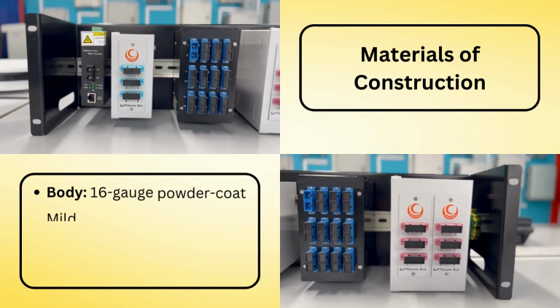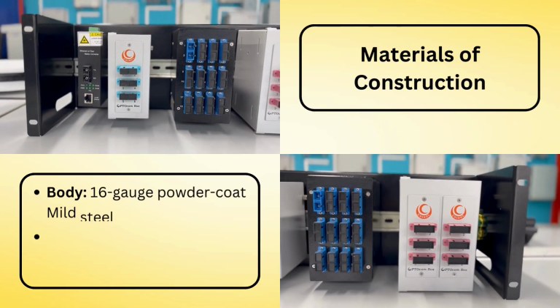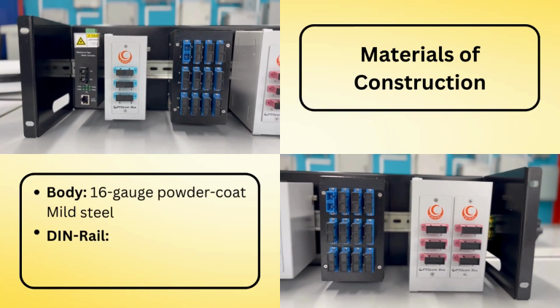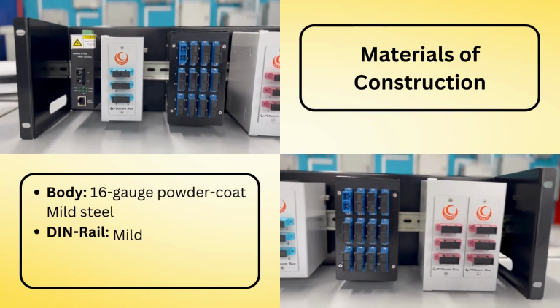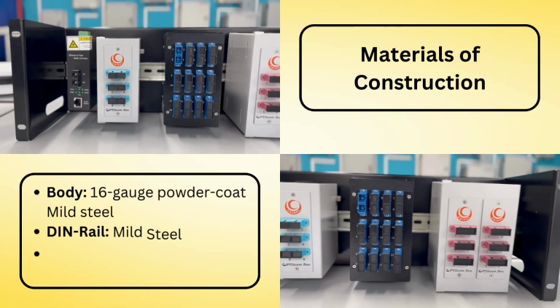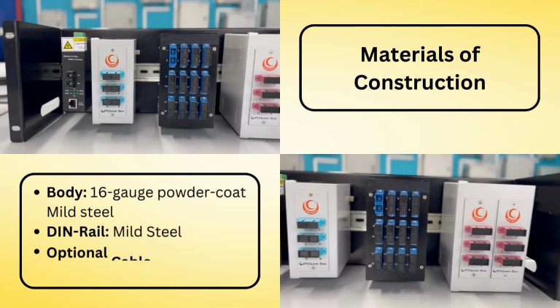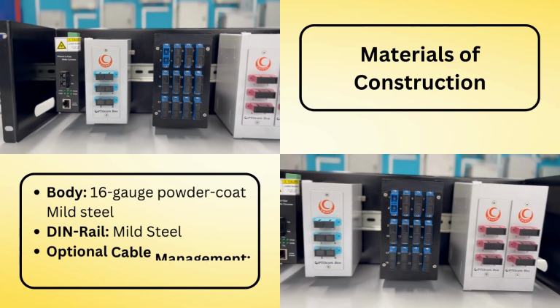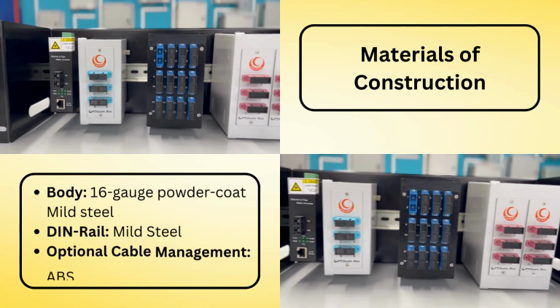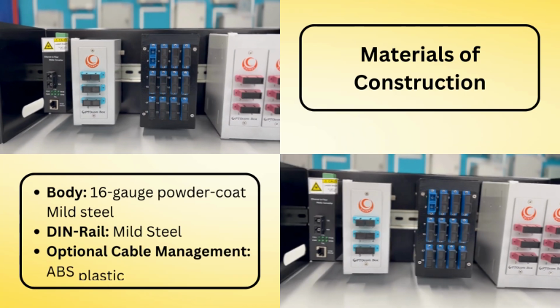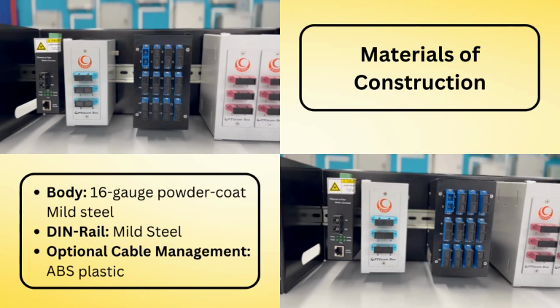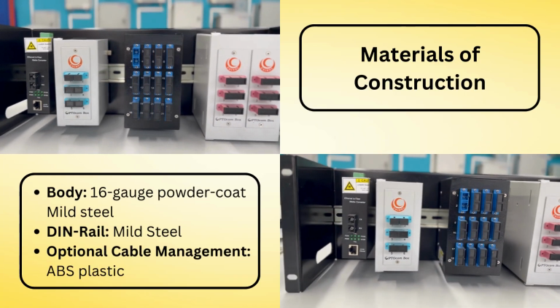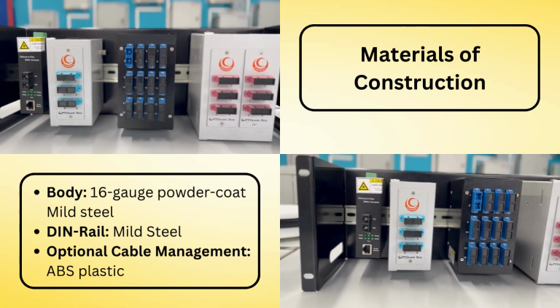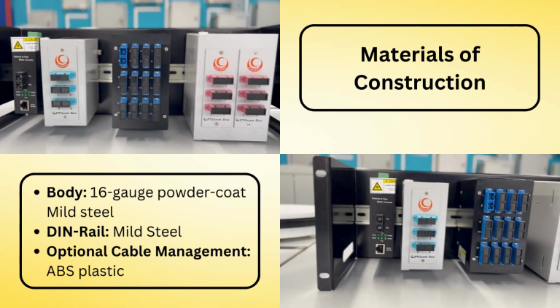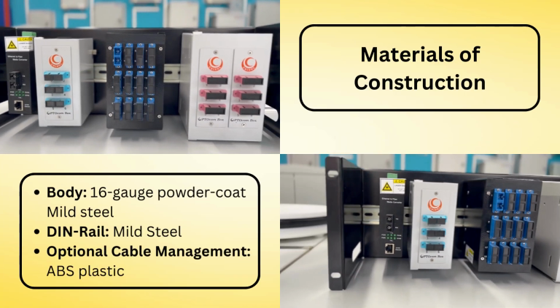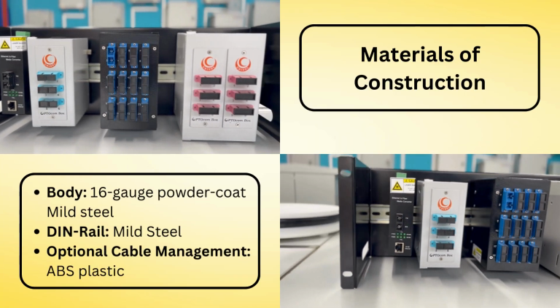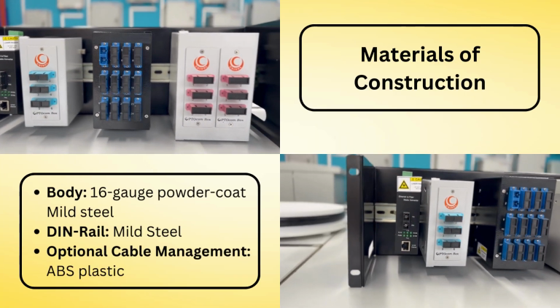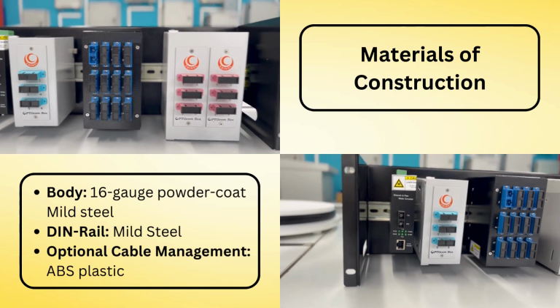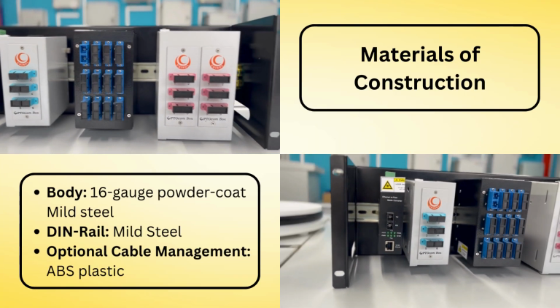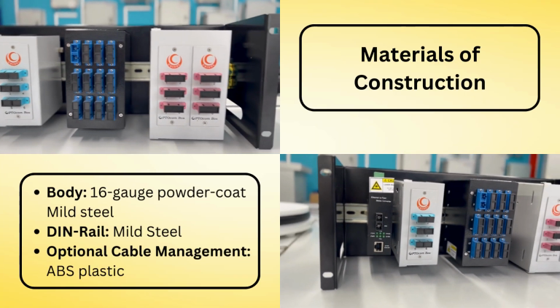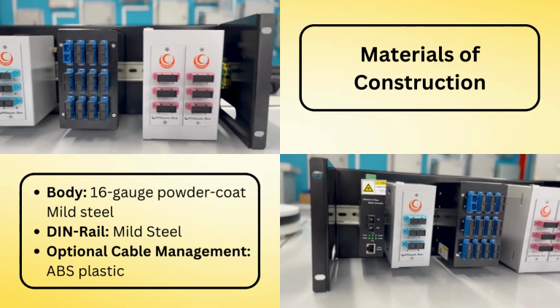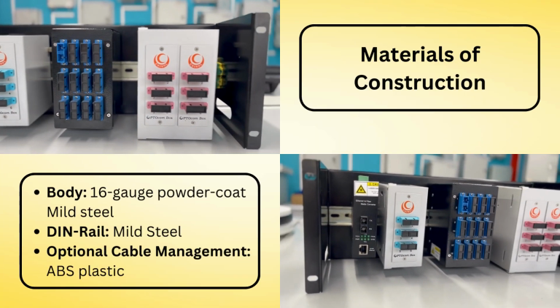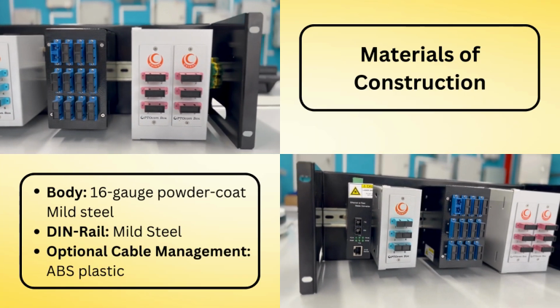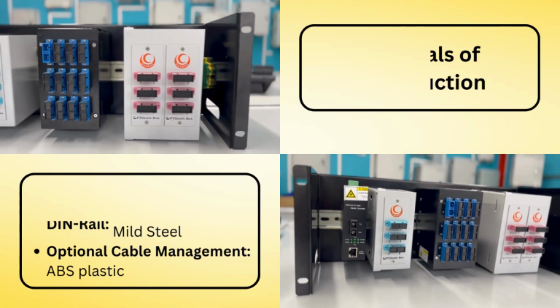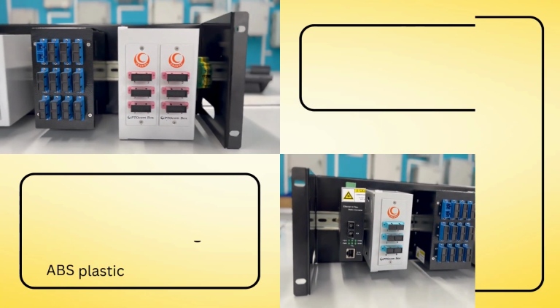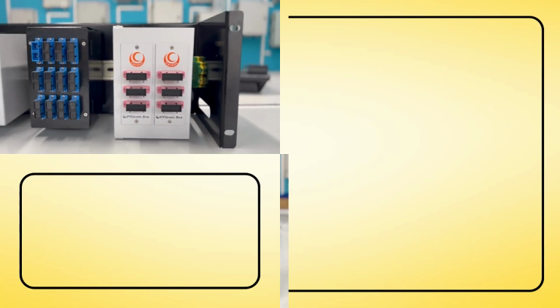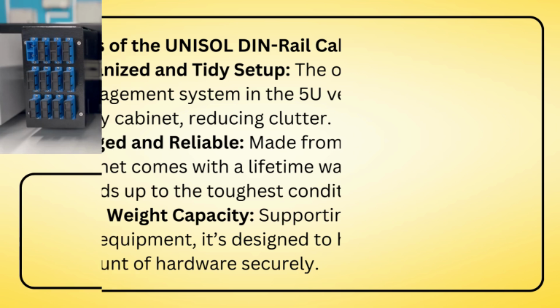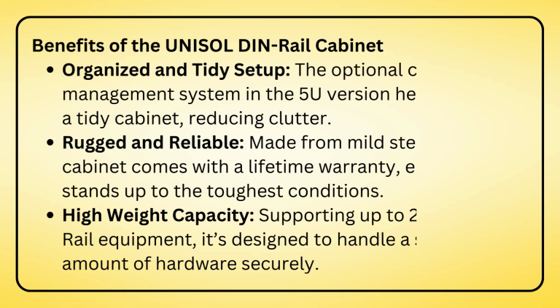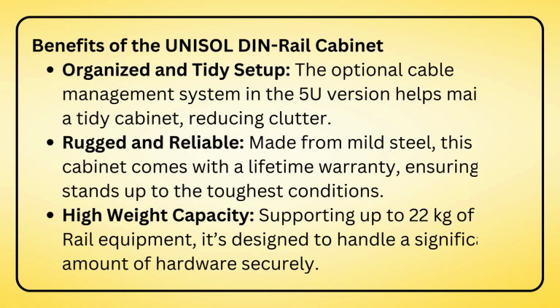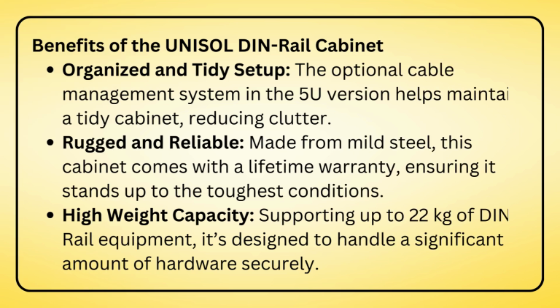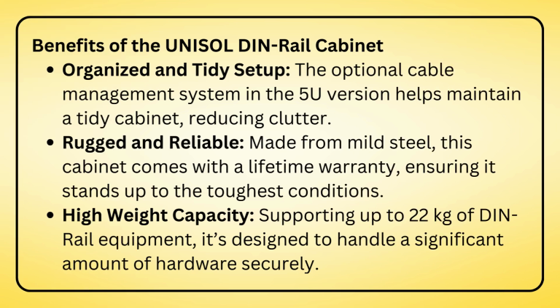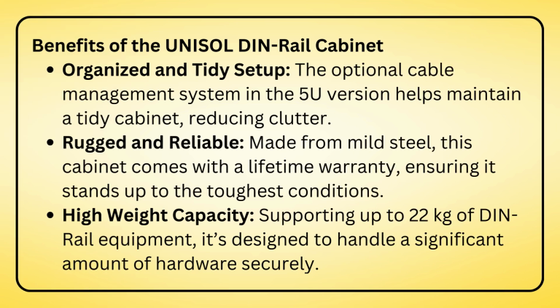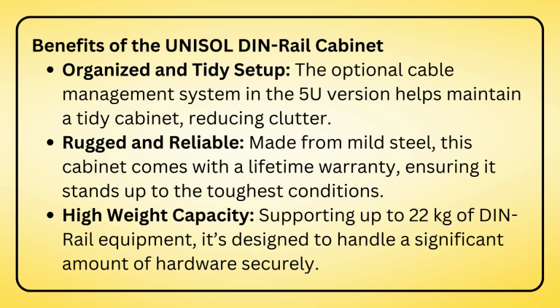It's a durable, versatile, and efficient solution for organizing your 19-inch rack or cabinet.